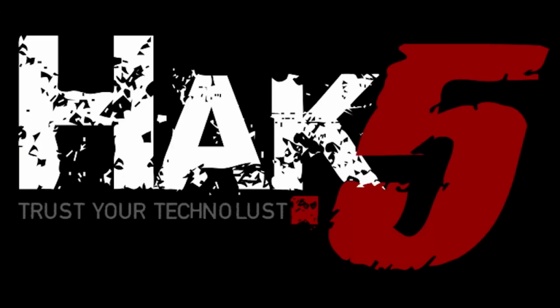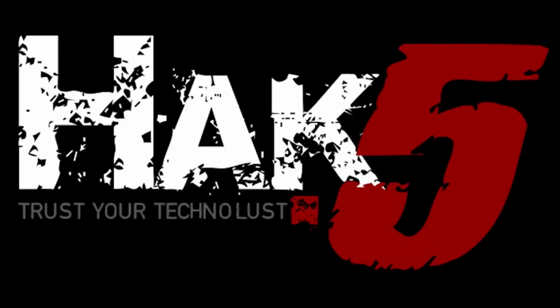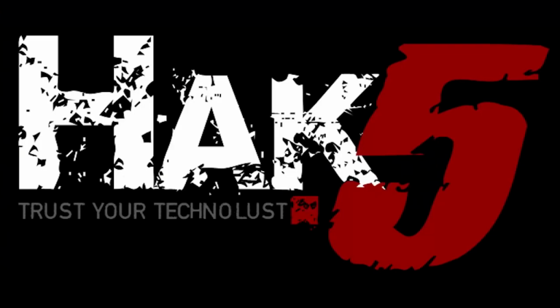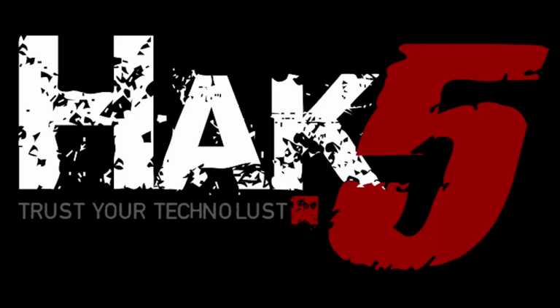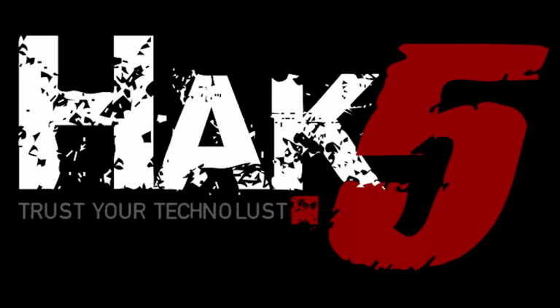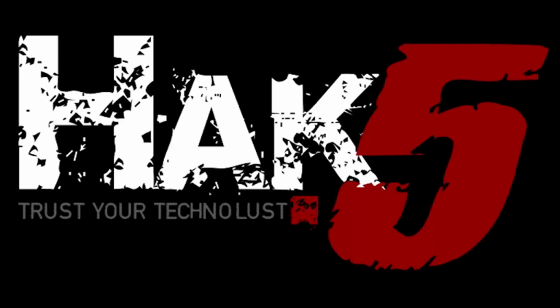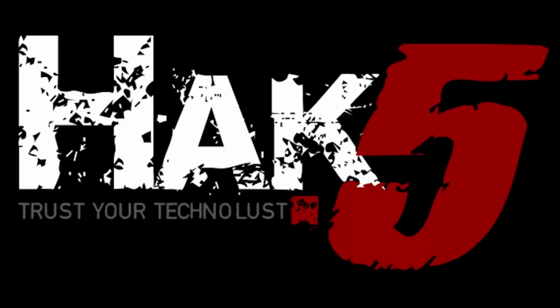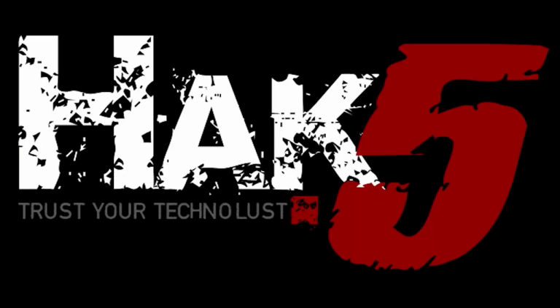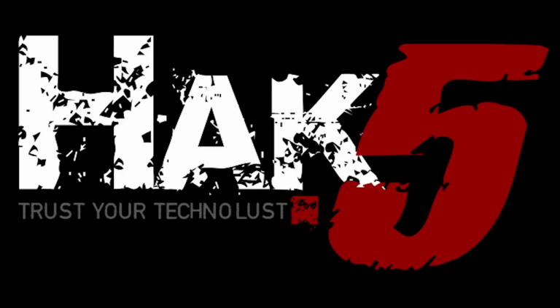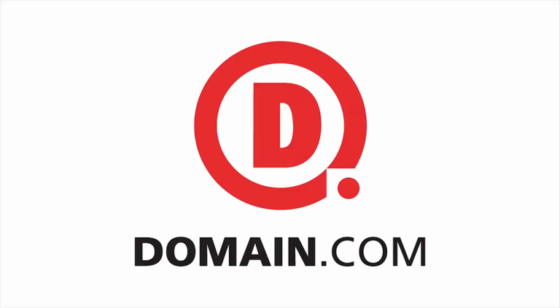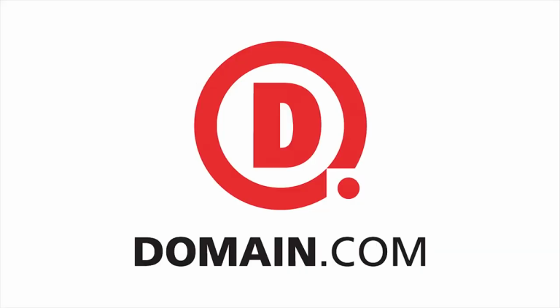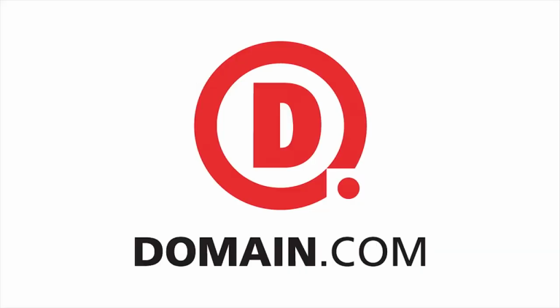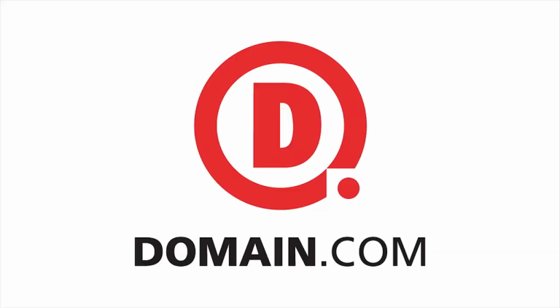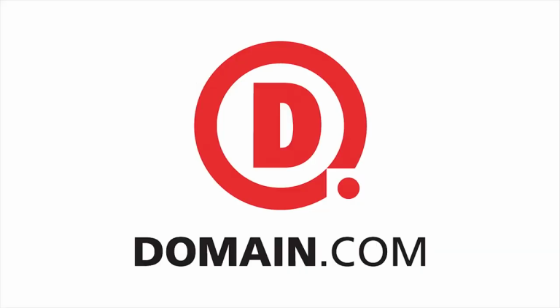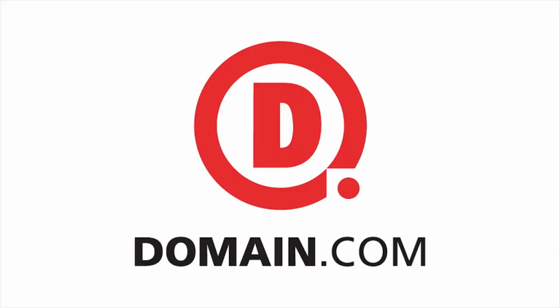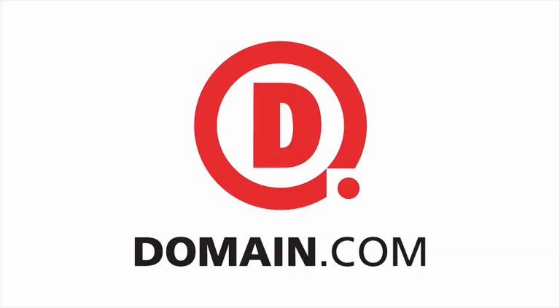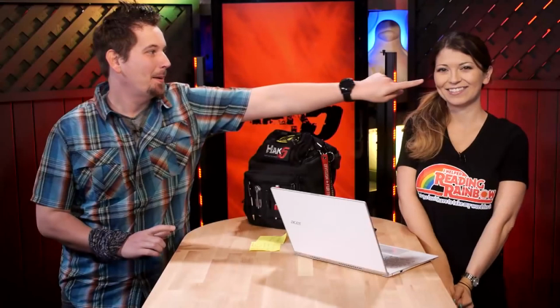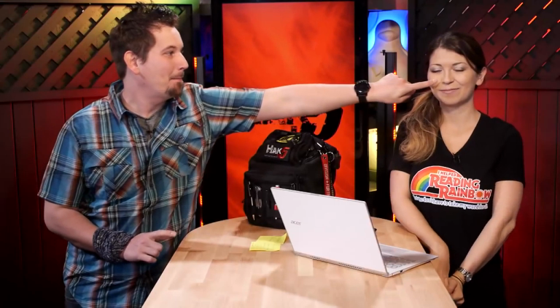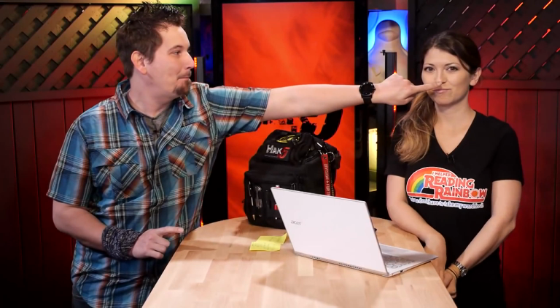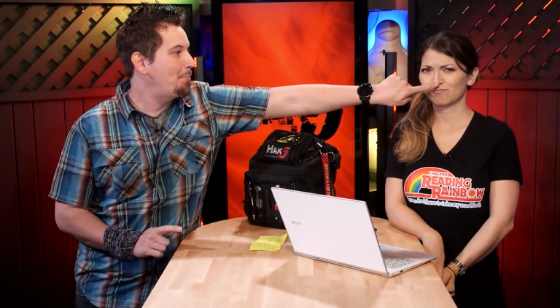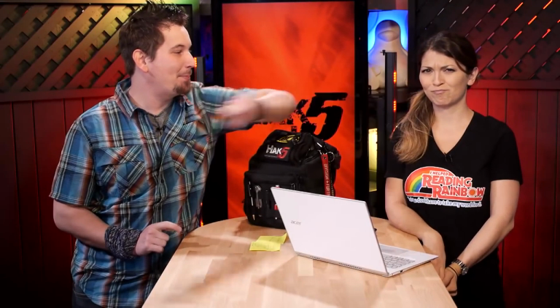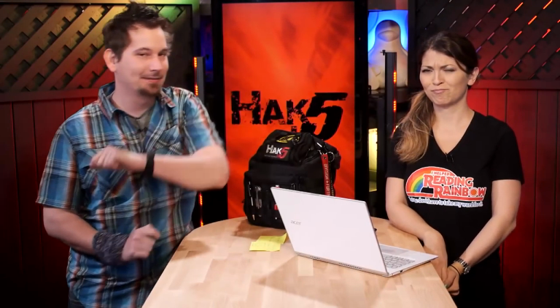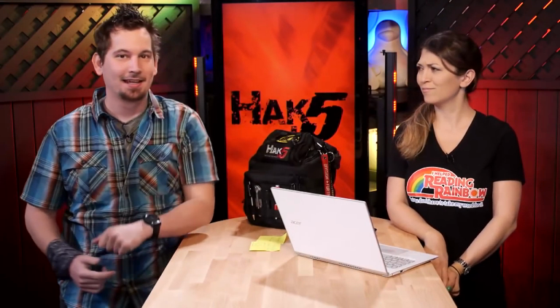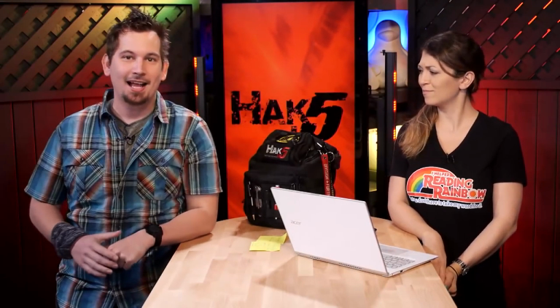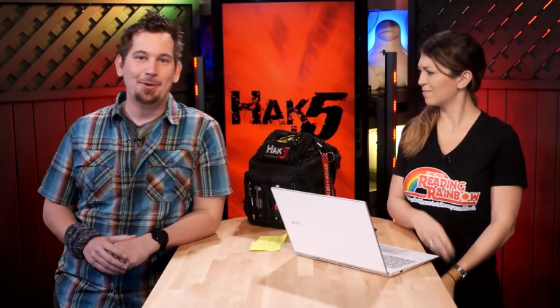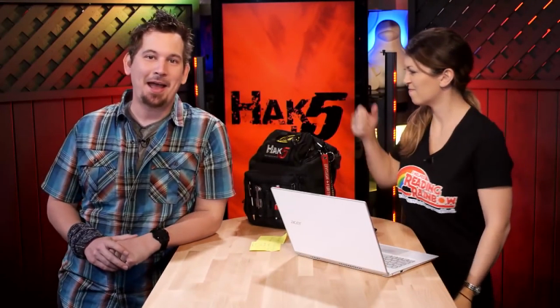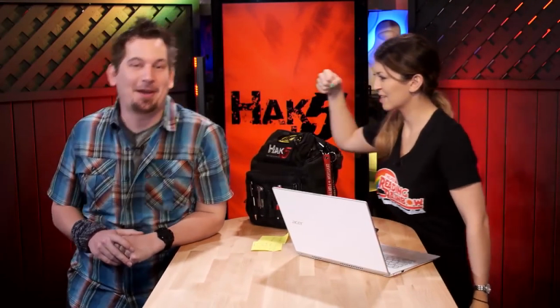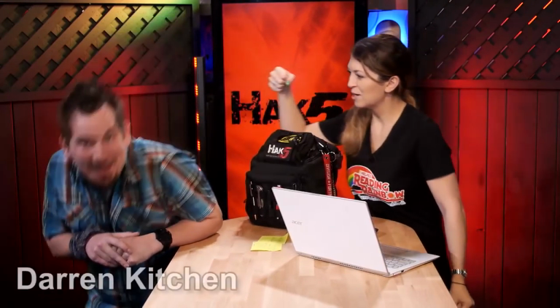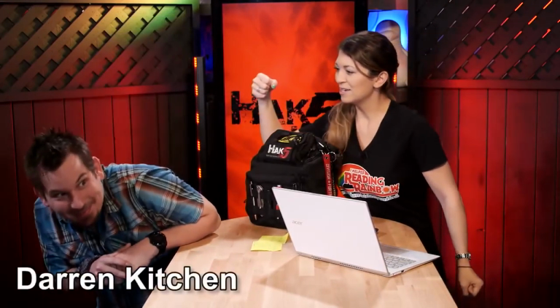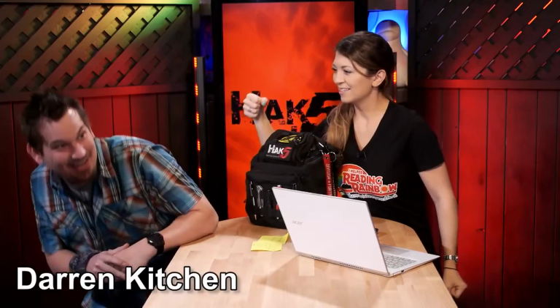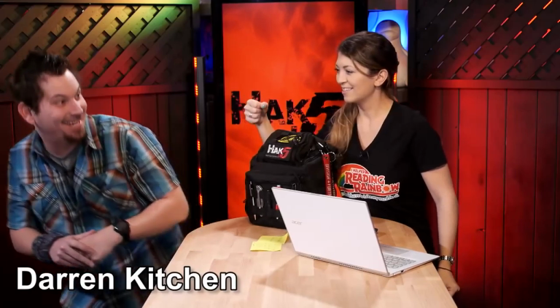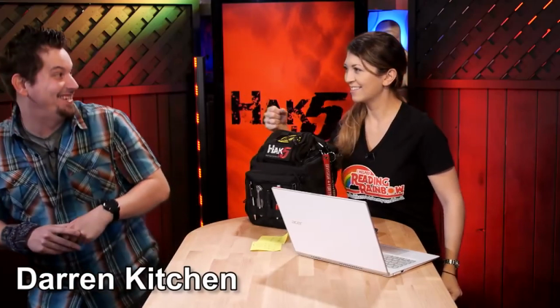This episode of Hack 5 is brought to you by Domain.com. Hello, welcome to Hack 5. My name is Darren Kitchen.